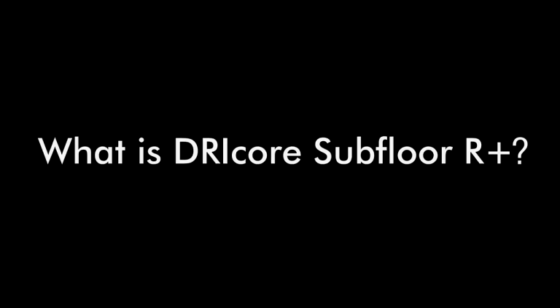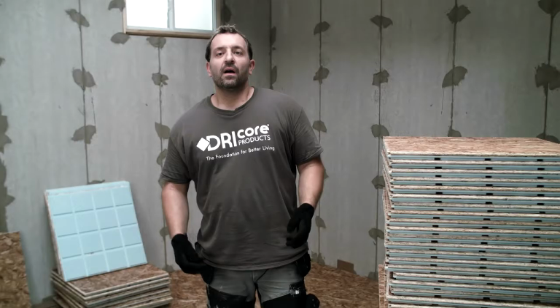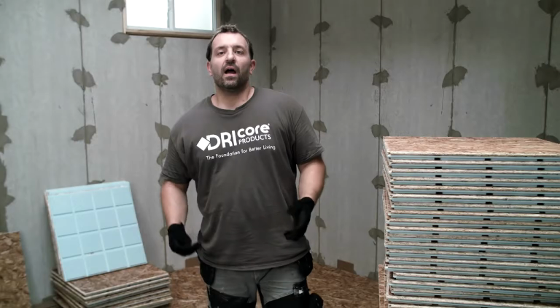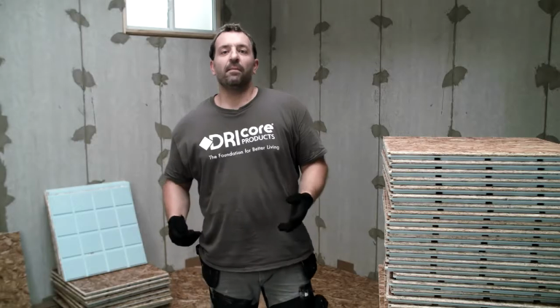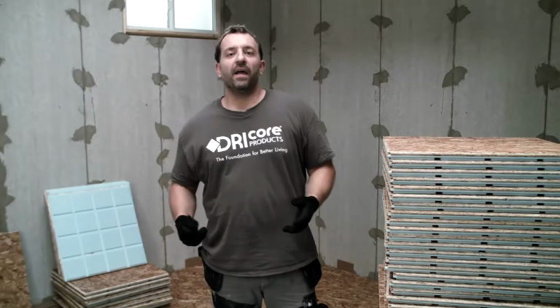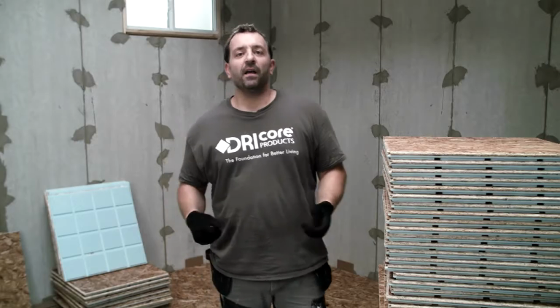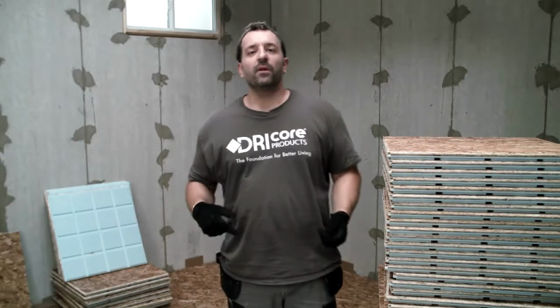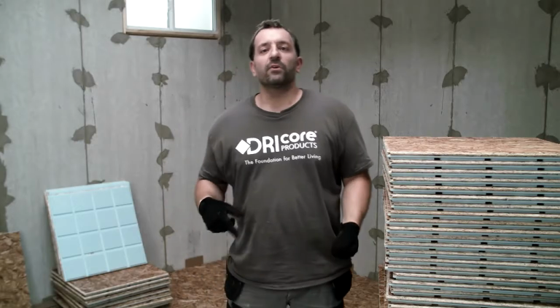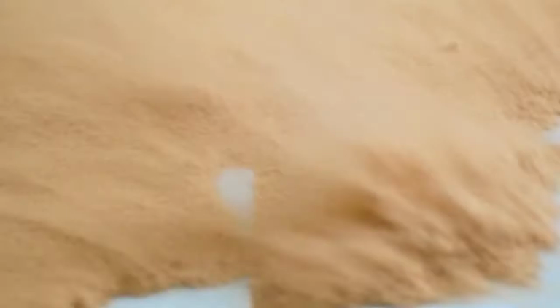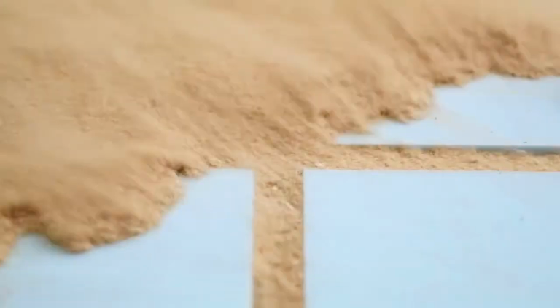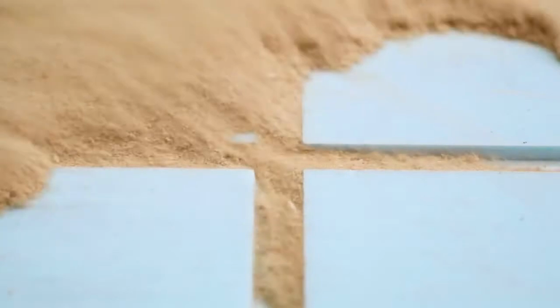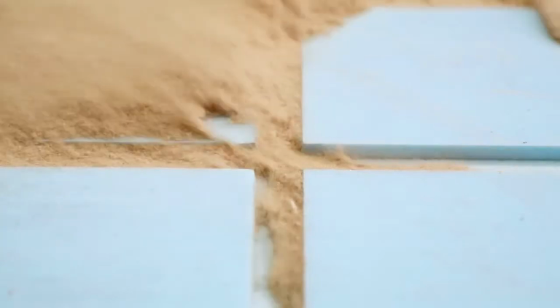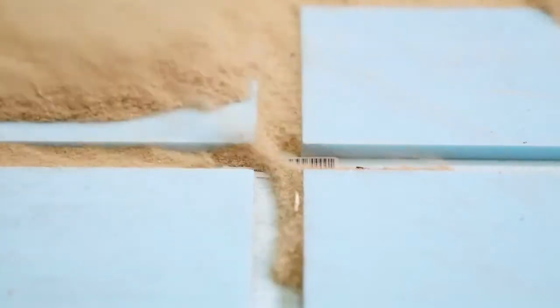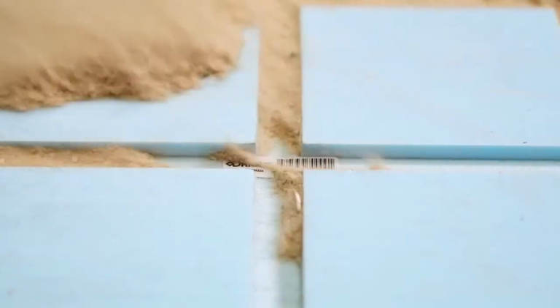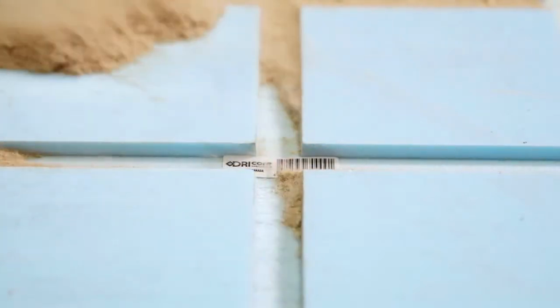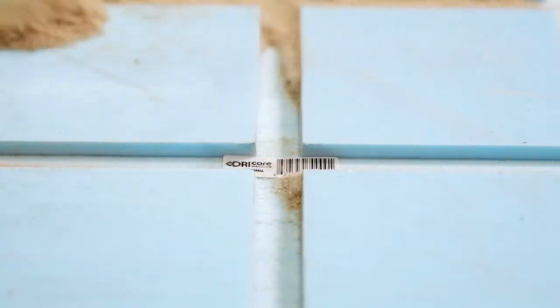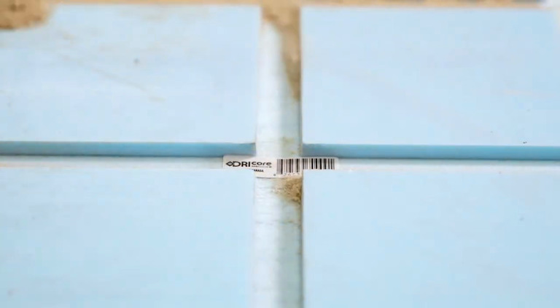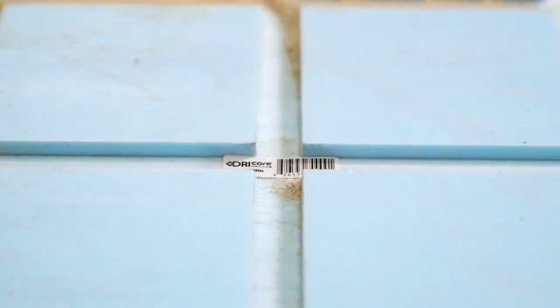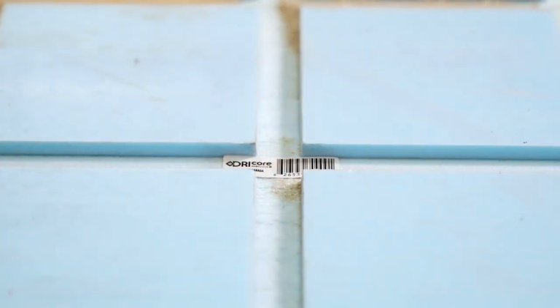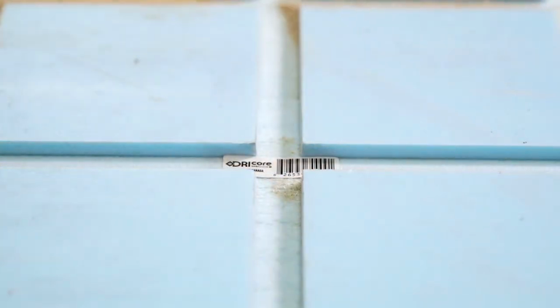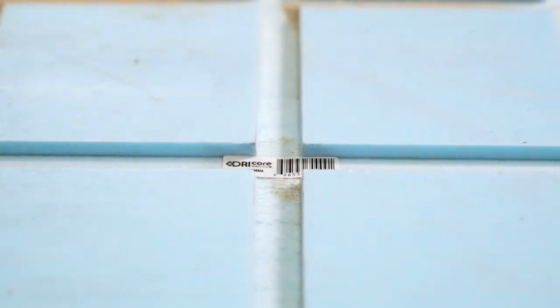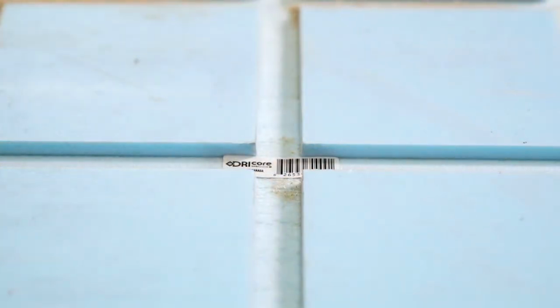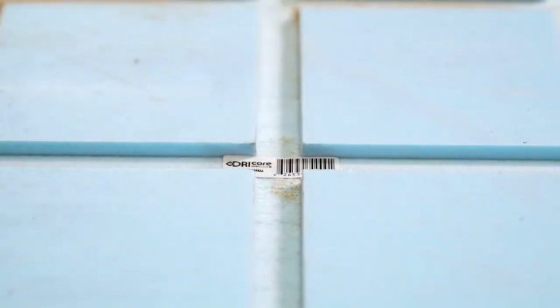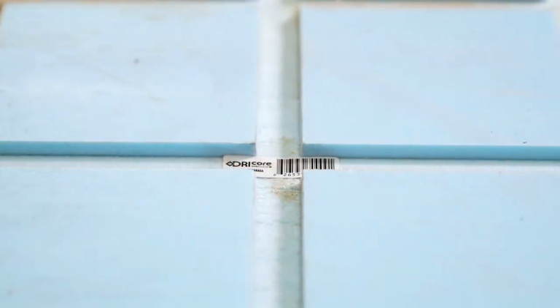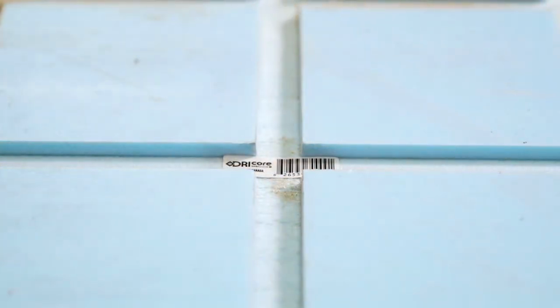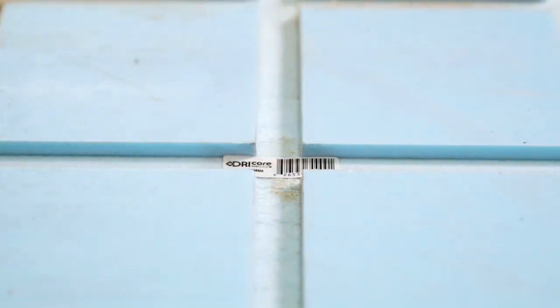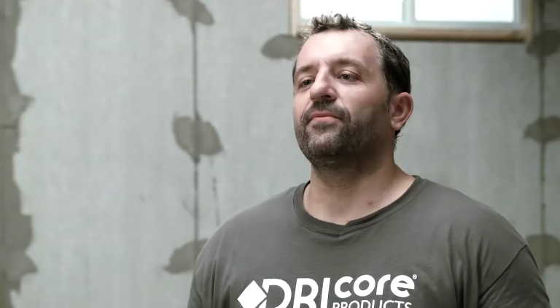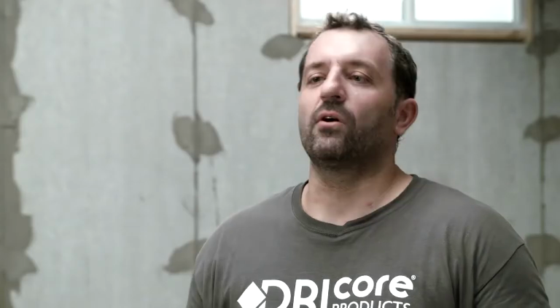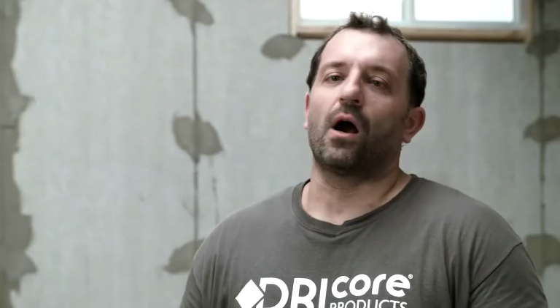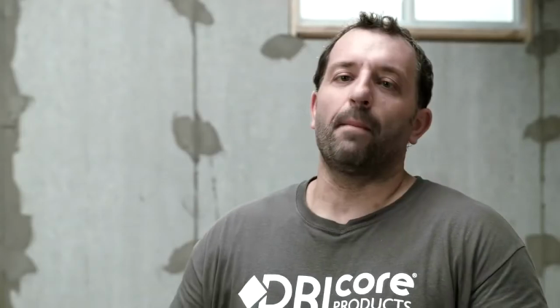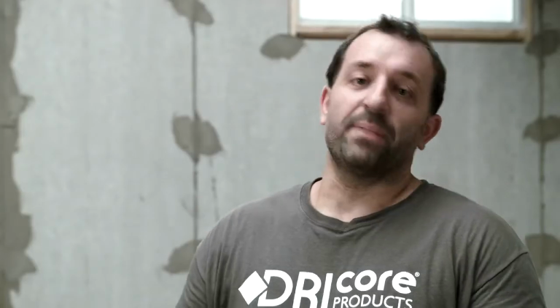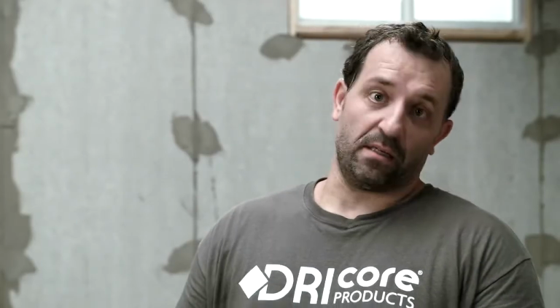Hi, I'm Manny. I'm here with DryCore. I'm going to talk about the installation of DryCore Subfloor R Plus.